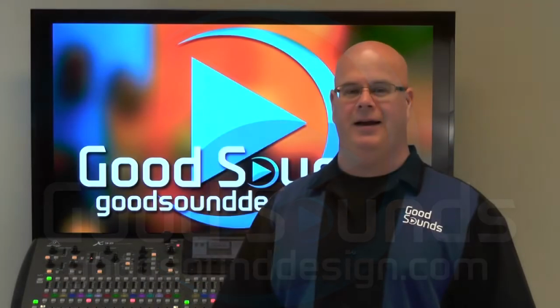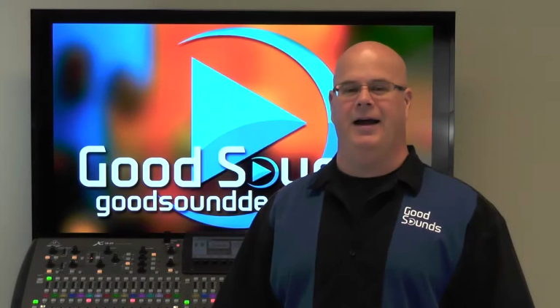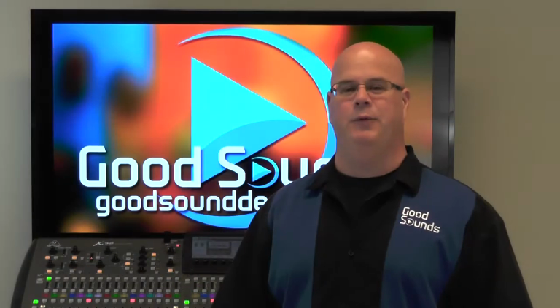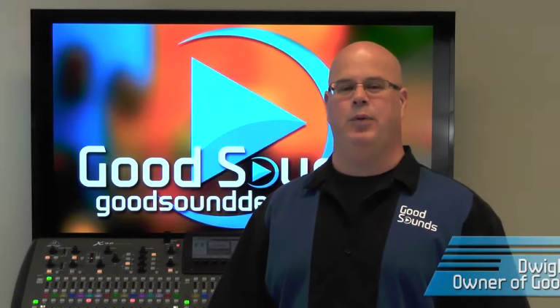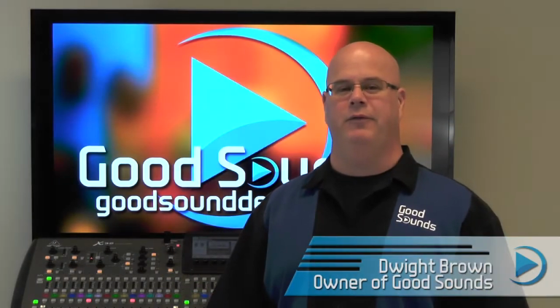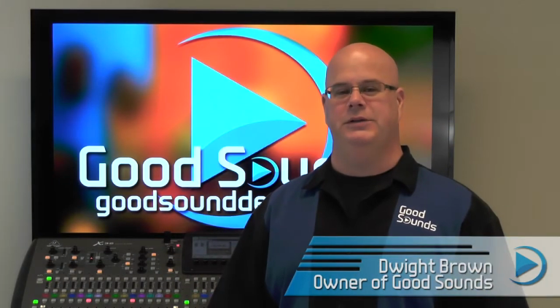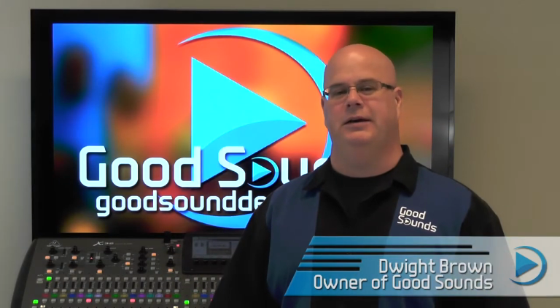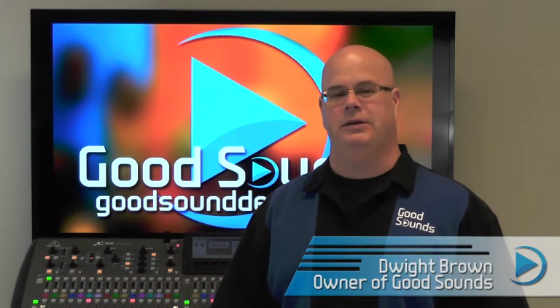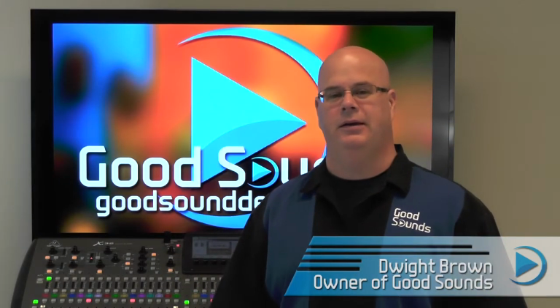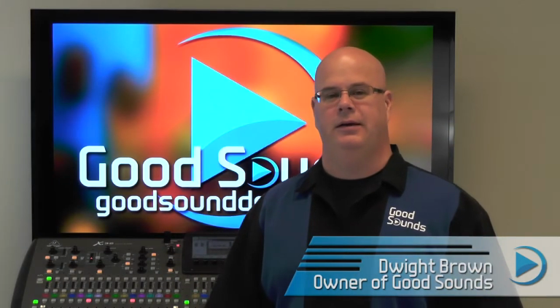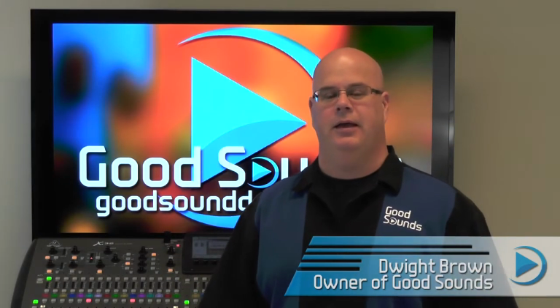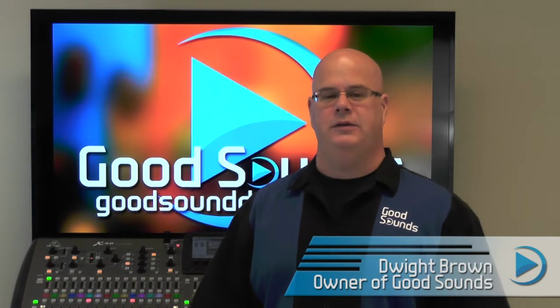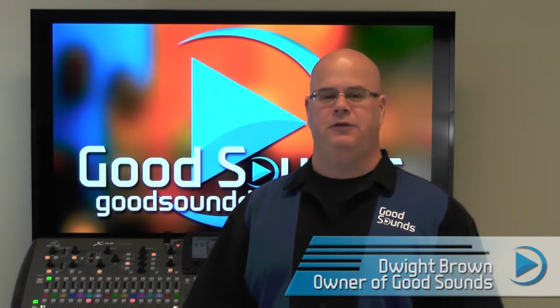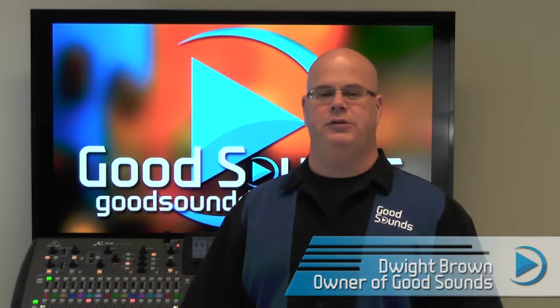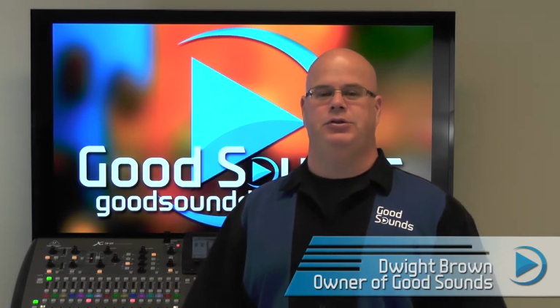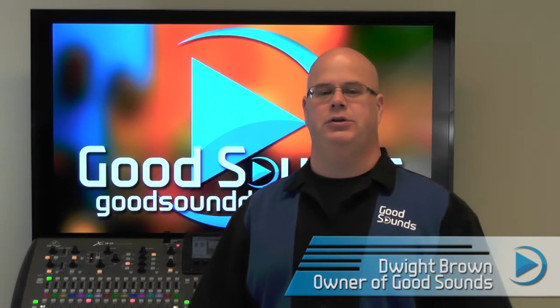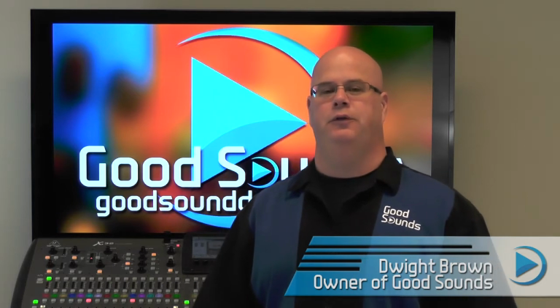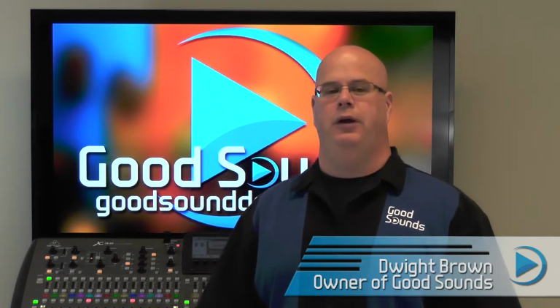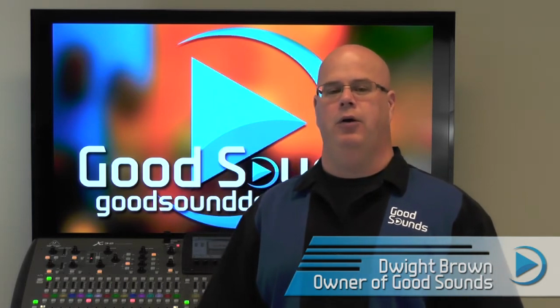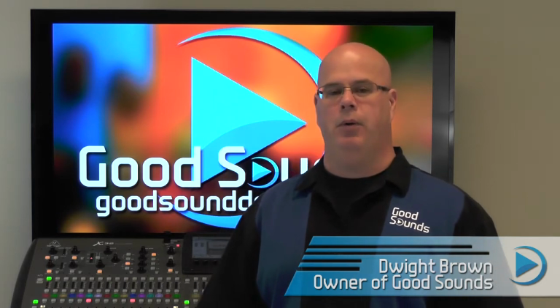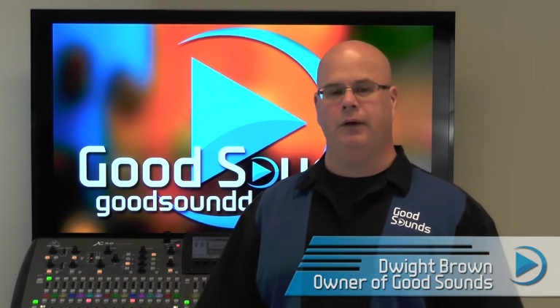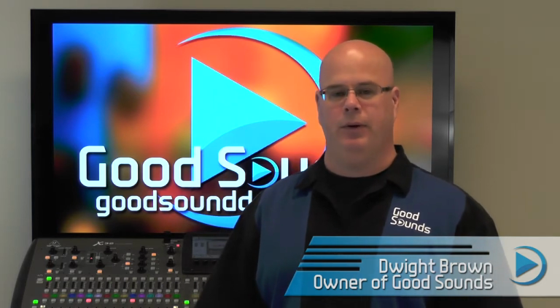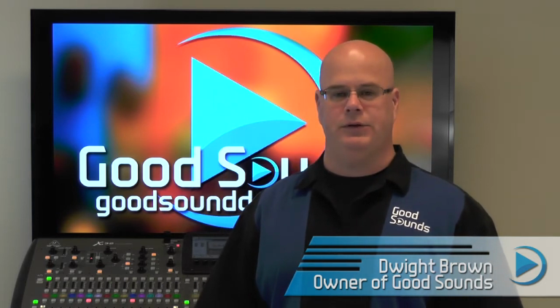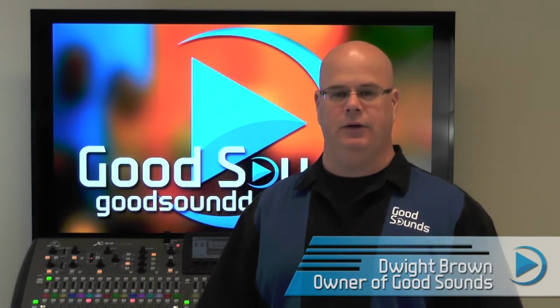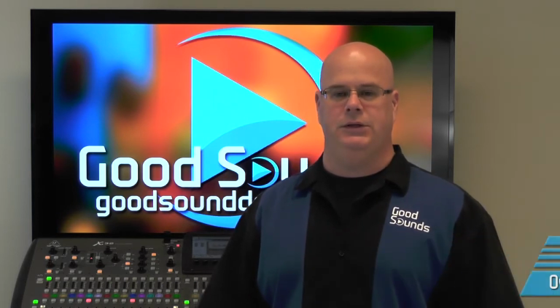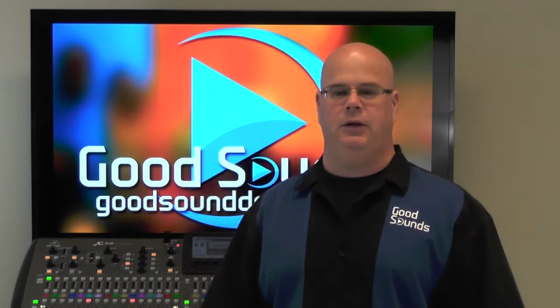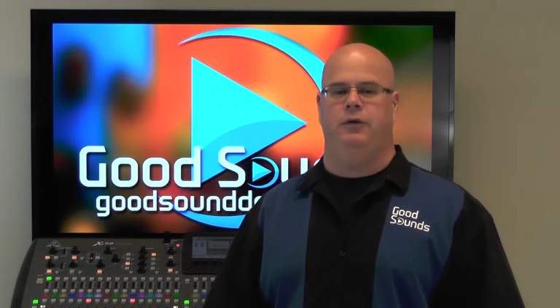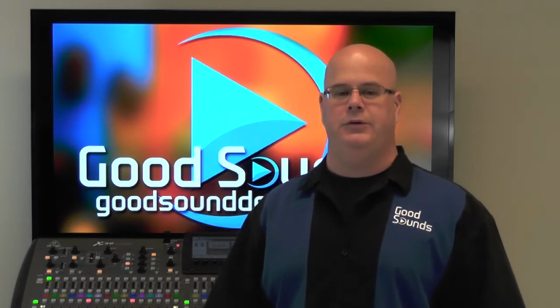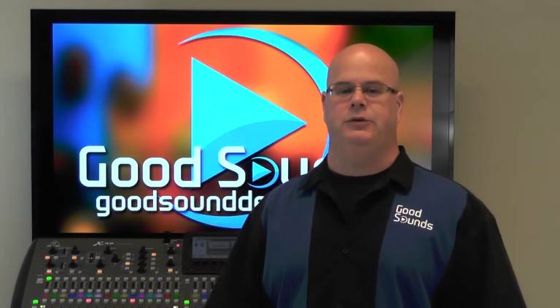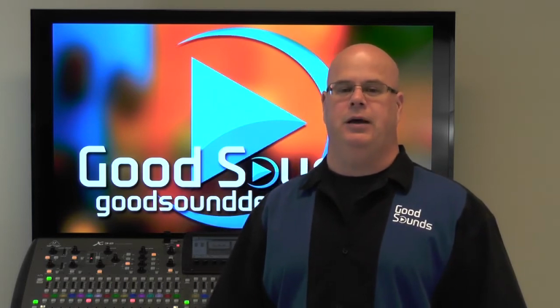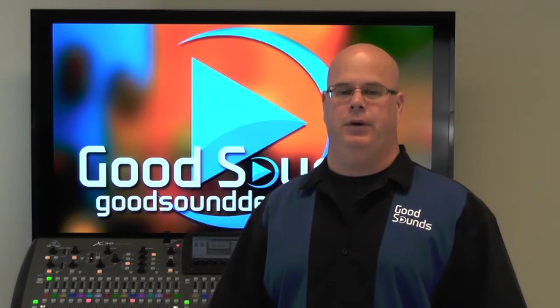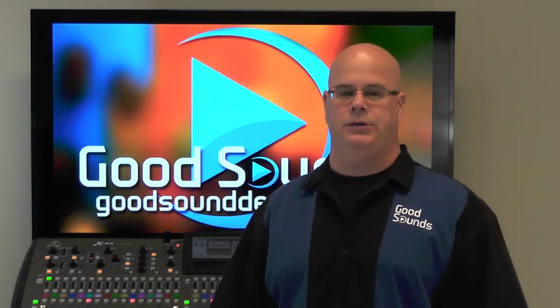Hi, I'm Dwight Brown from Good Sounds. This is the first instructional video in a multi-part series dealing with theatrical sound production.